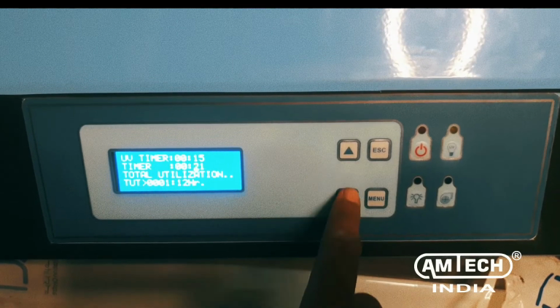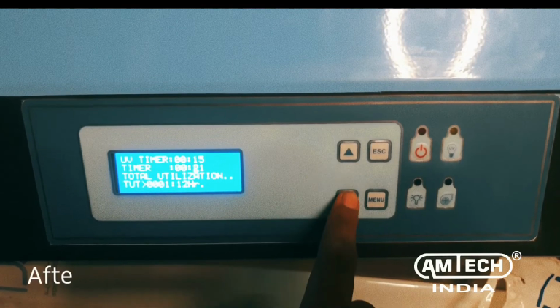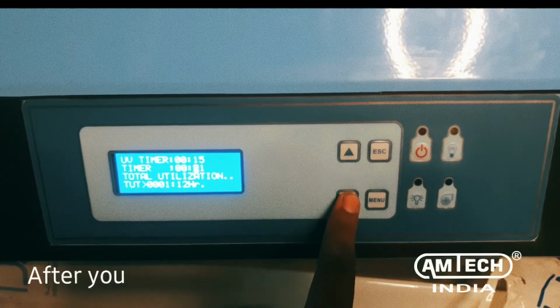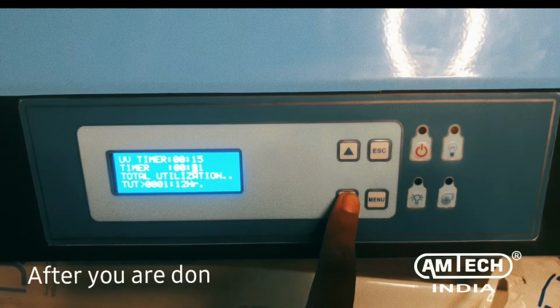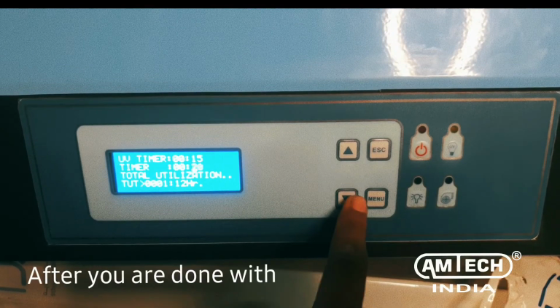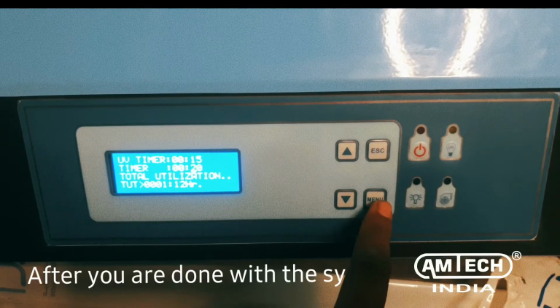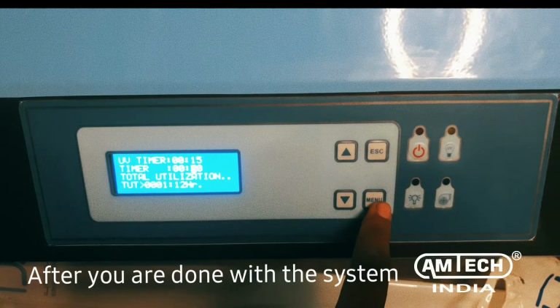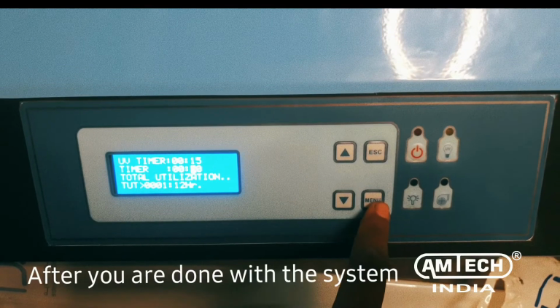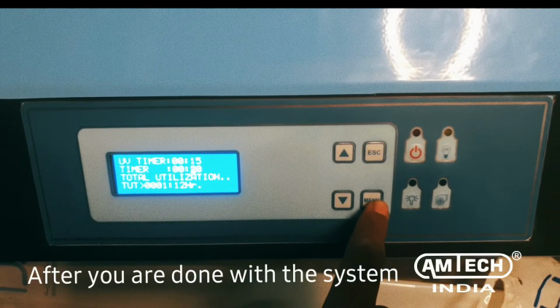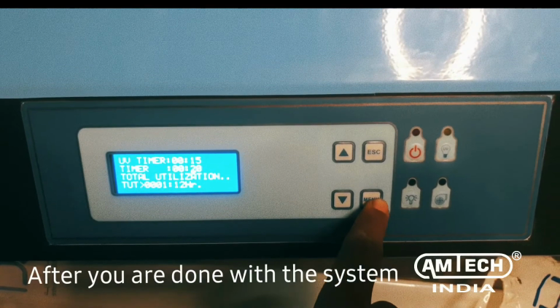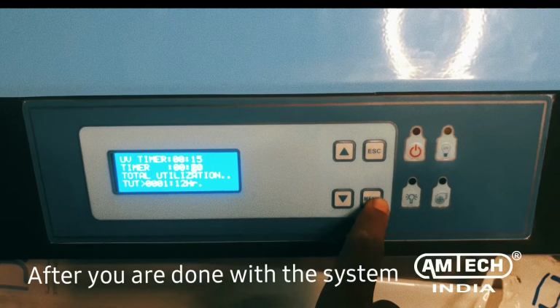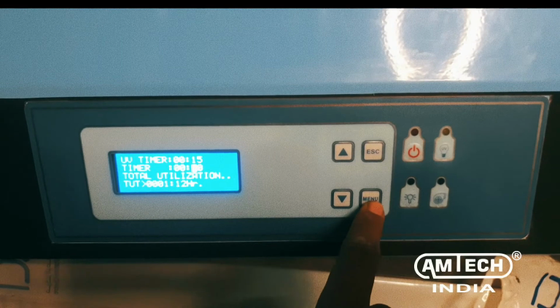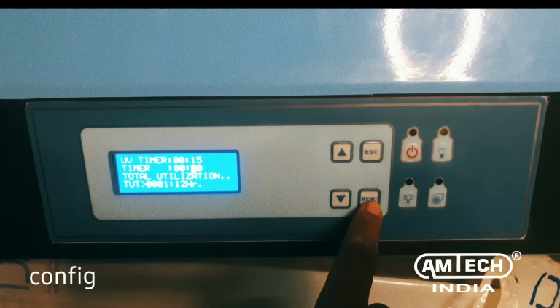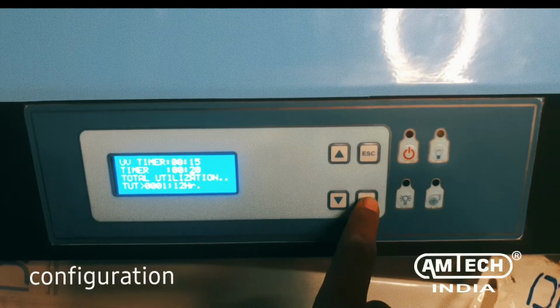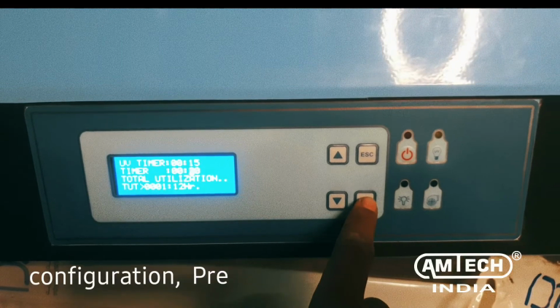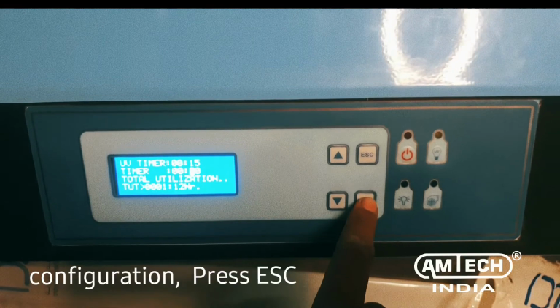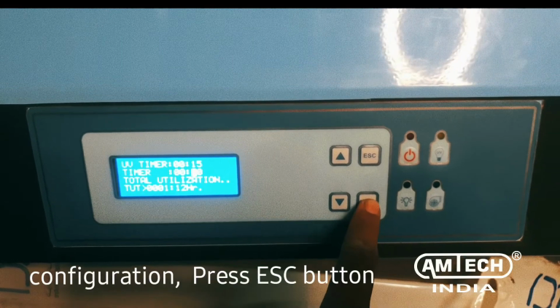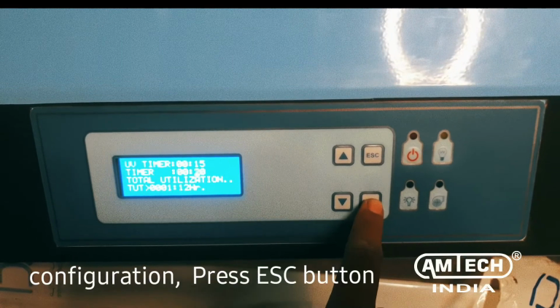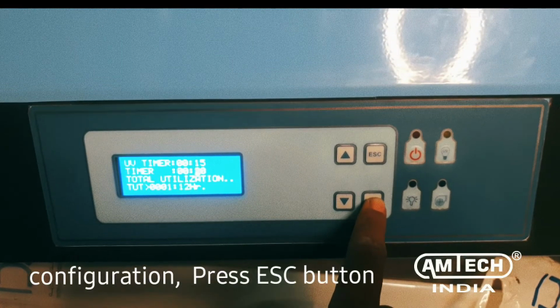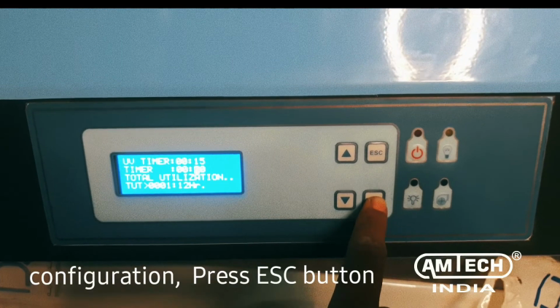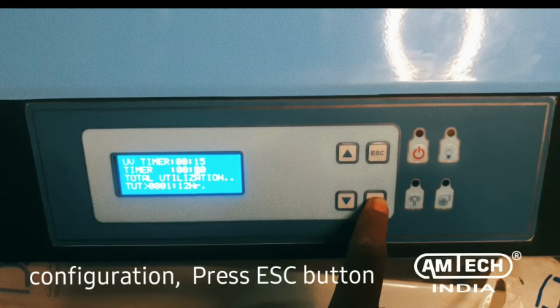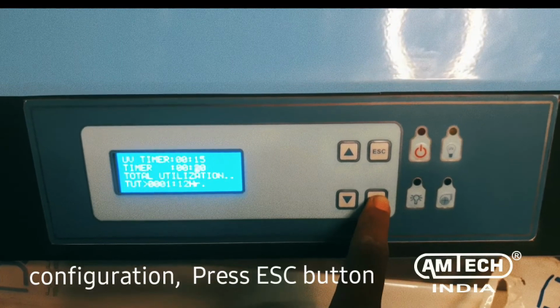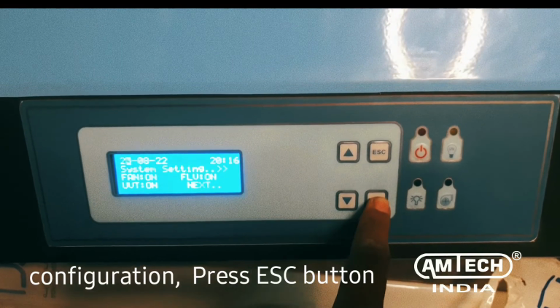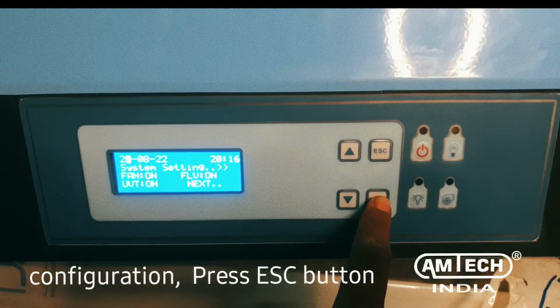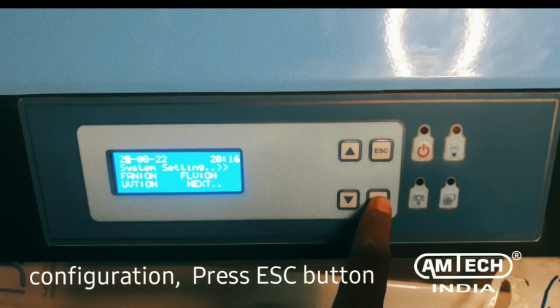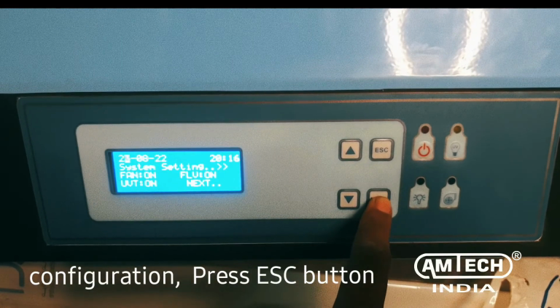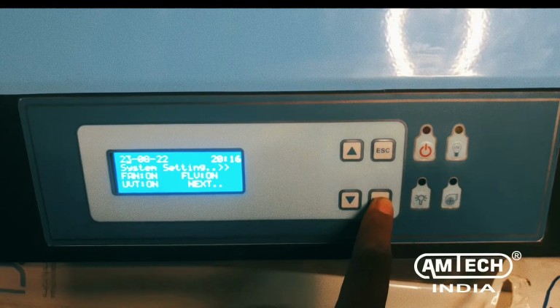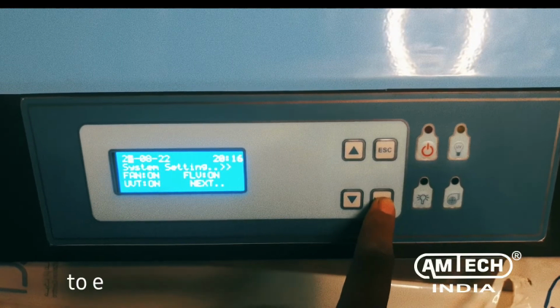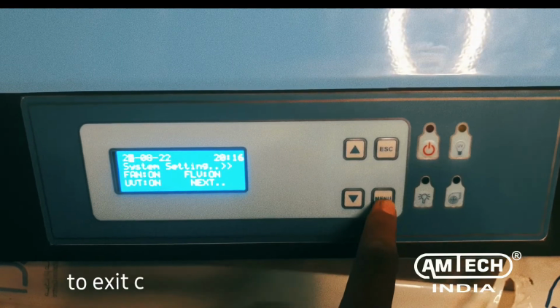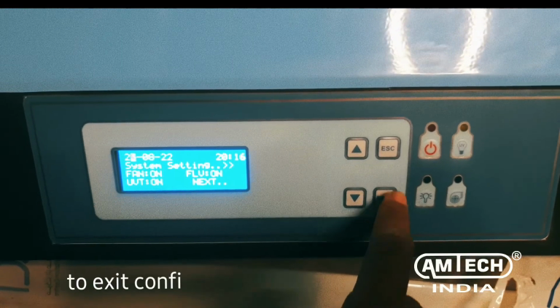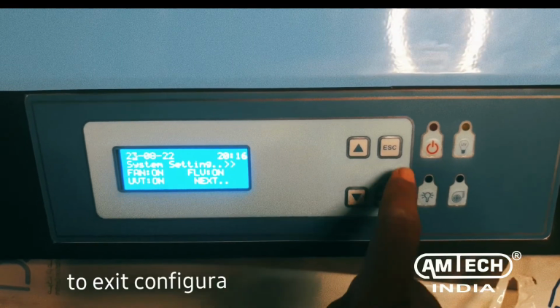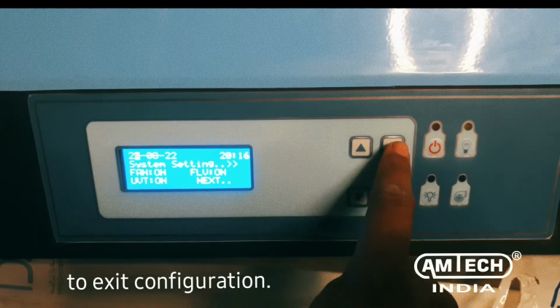After you are done with the system configuration, press the ESC button to exit configuration.